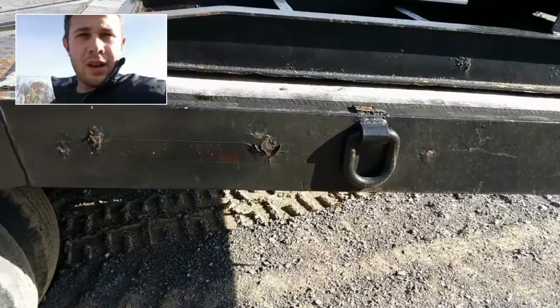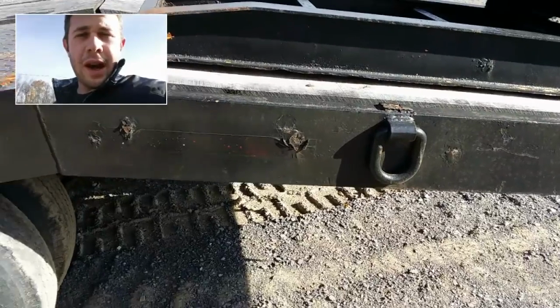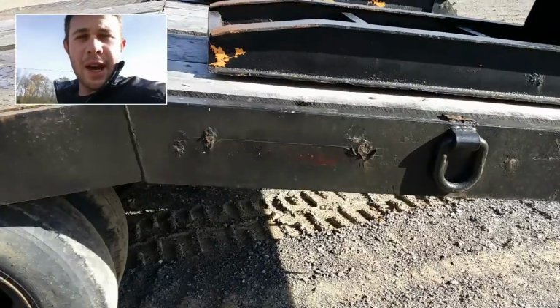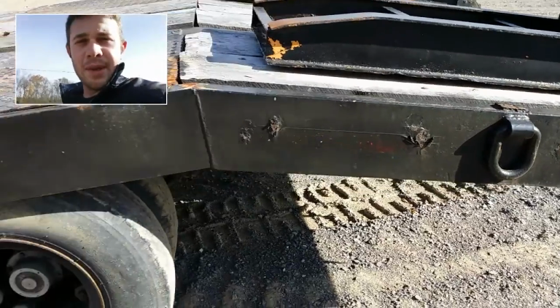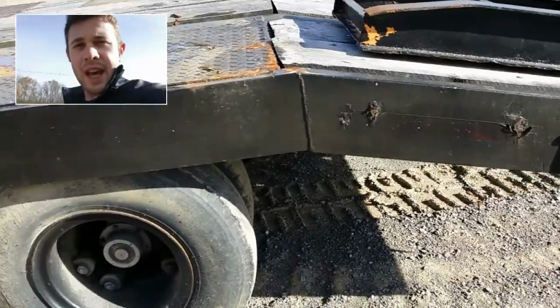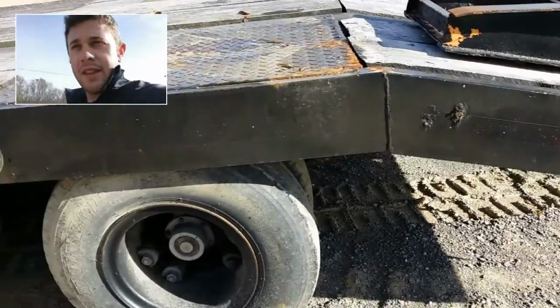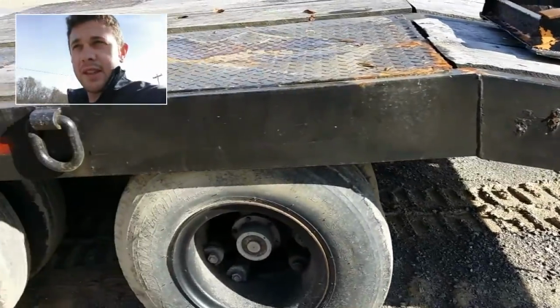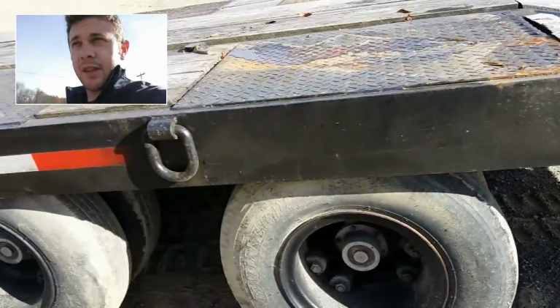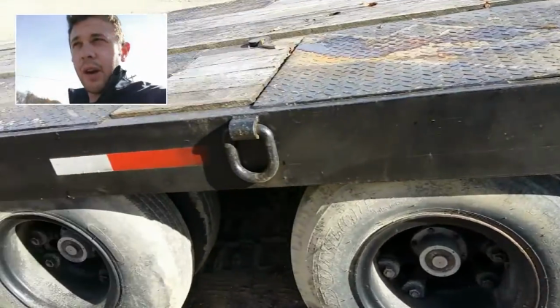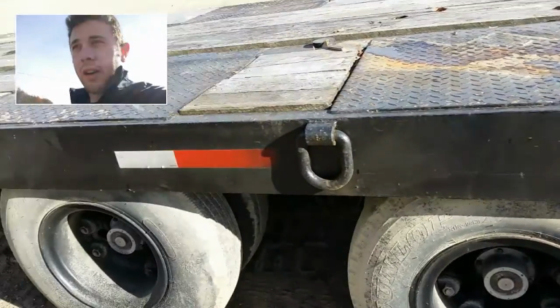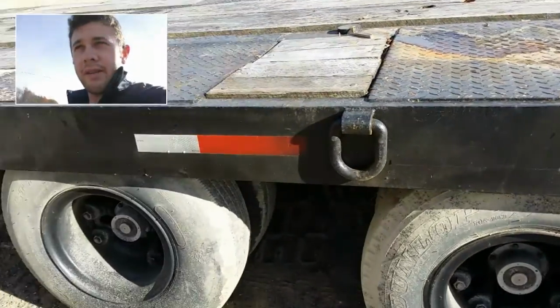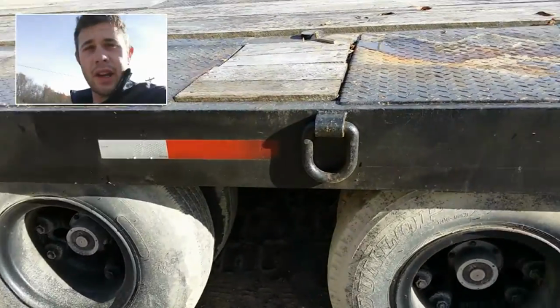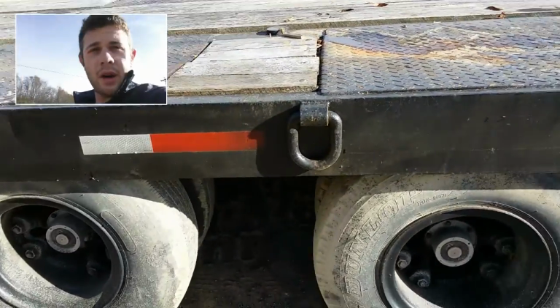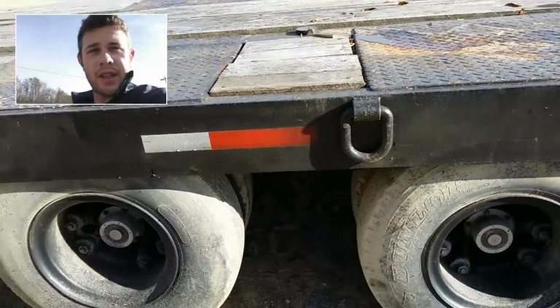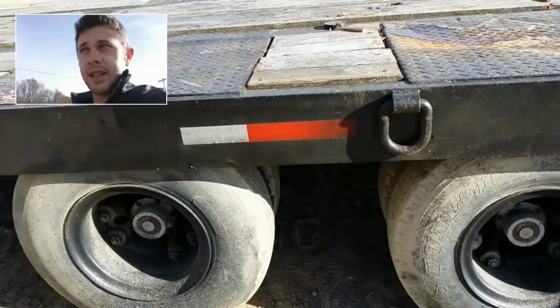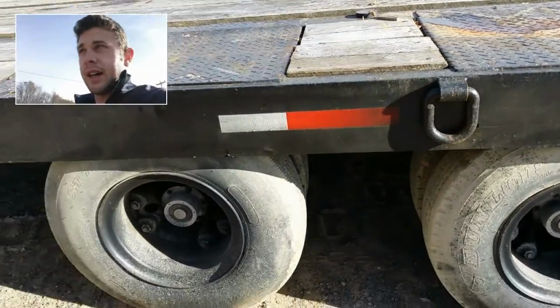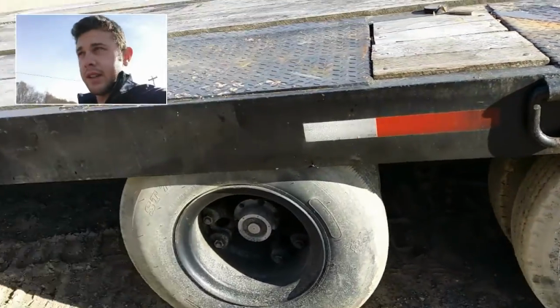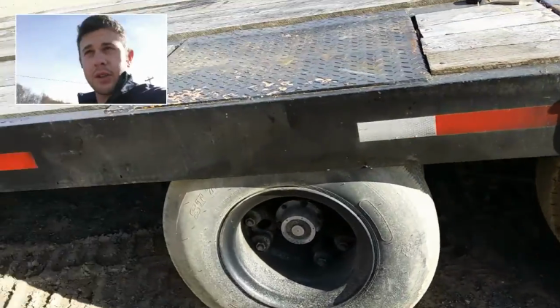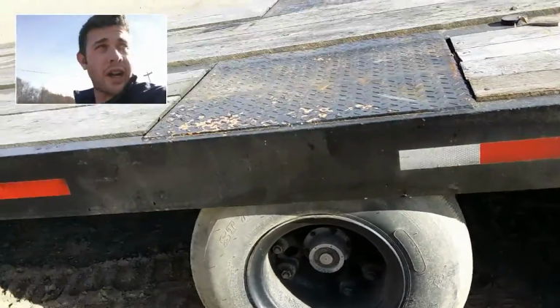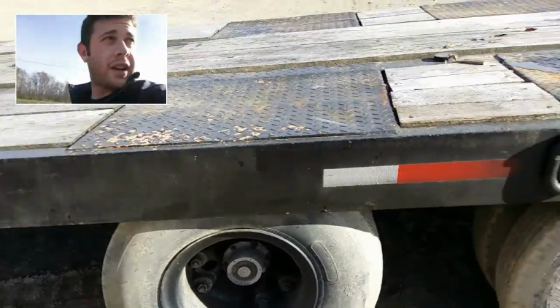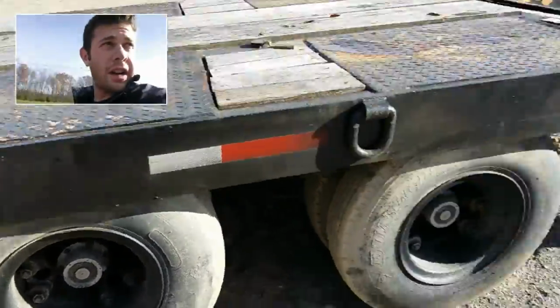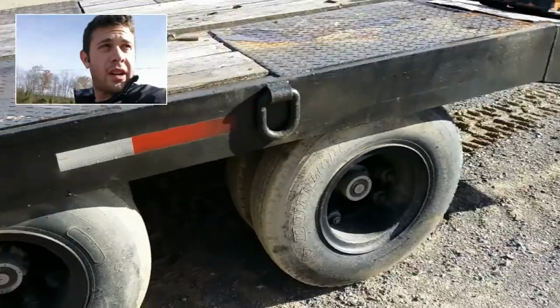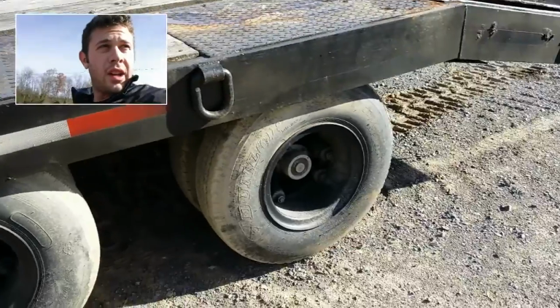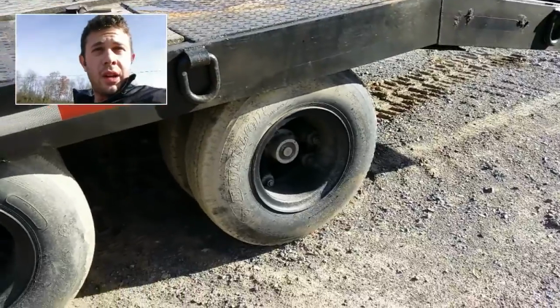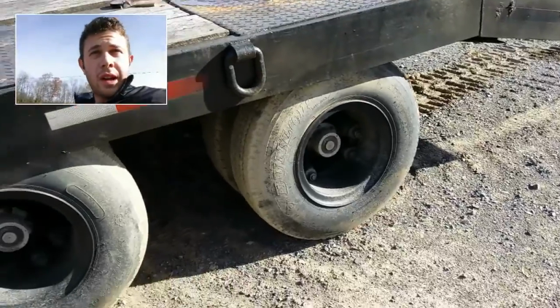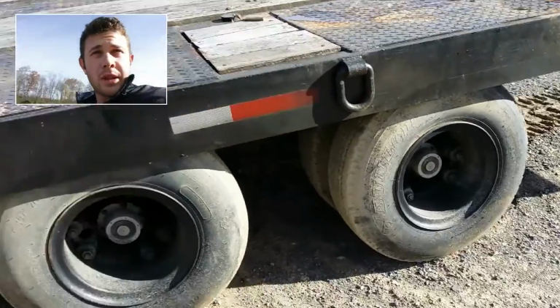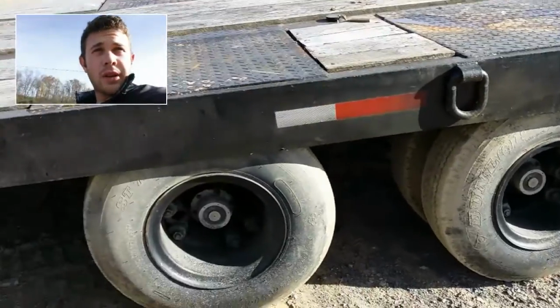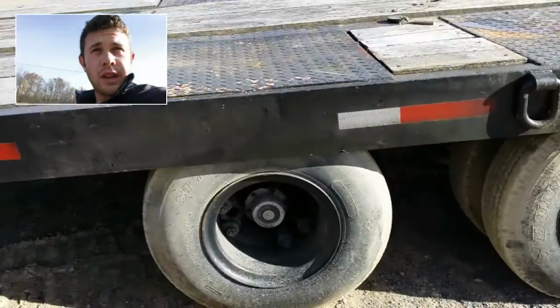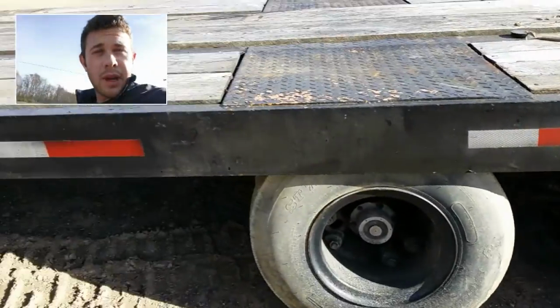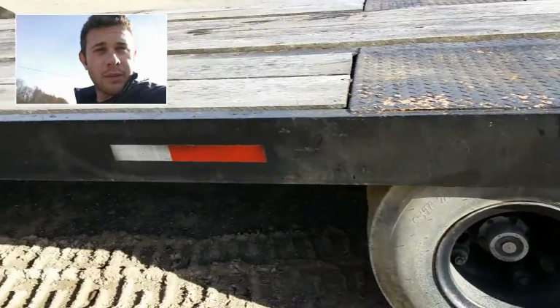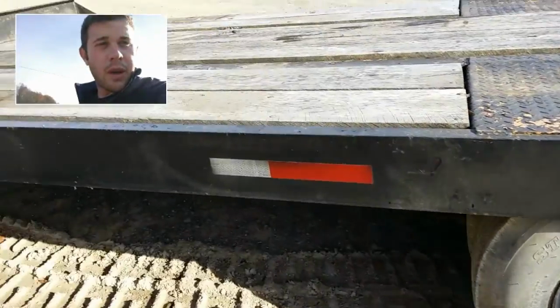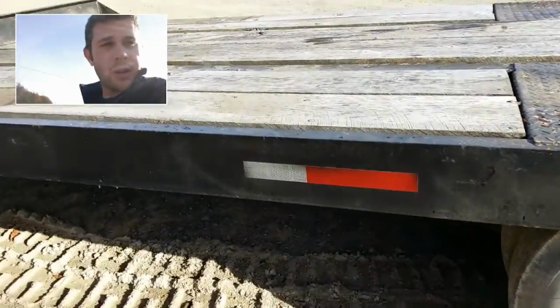Hi, my name is Seth and this is just a walk-around video of this trailer here. I'm just going to walk around and cover the major components.